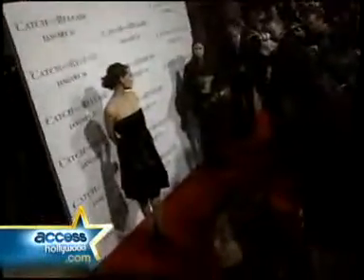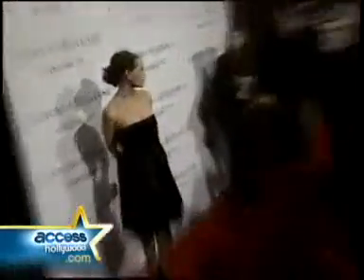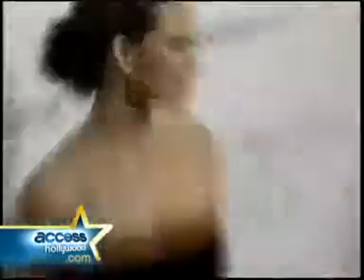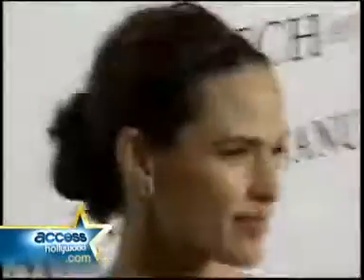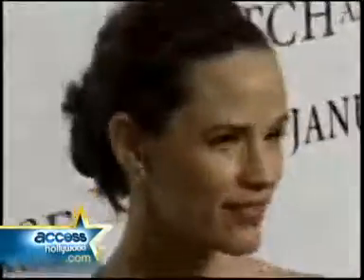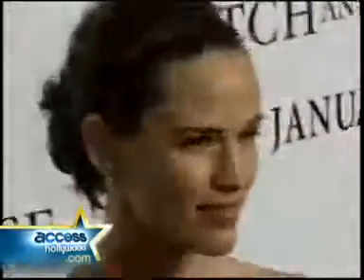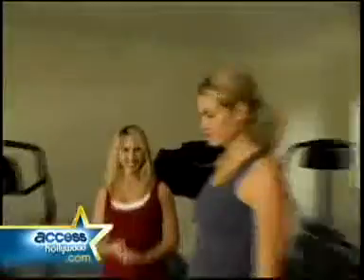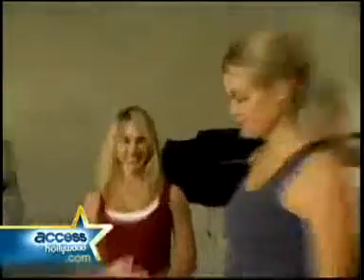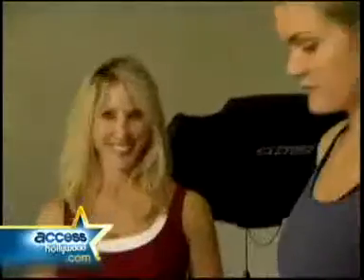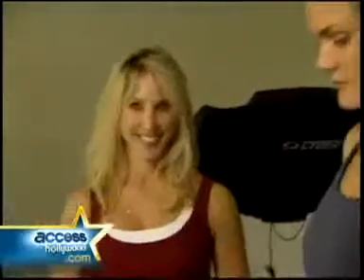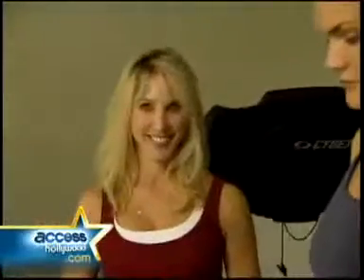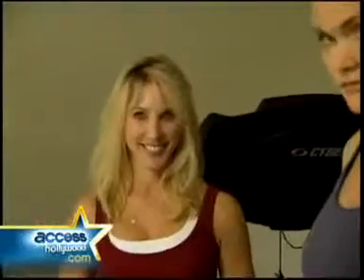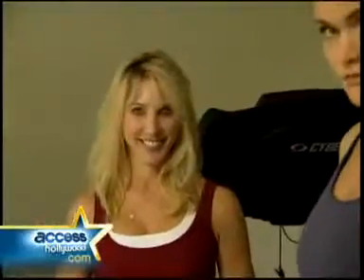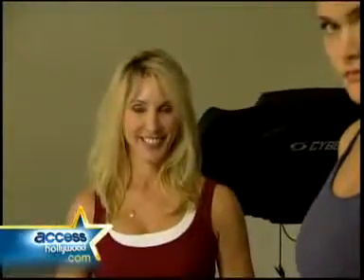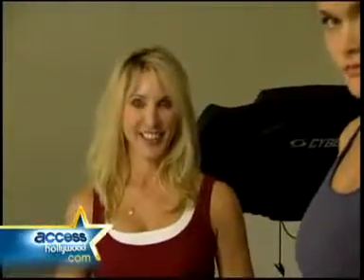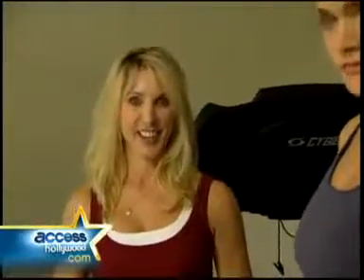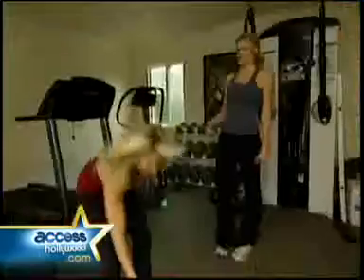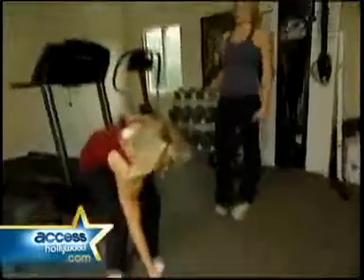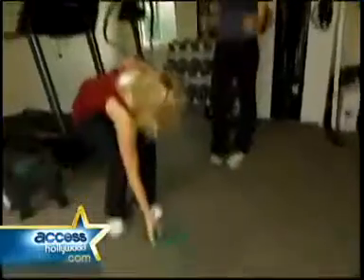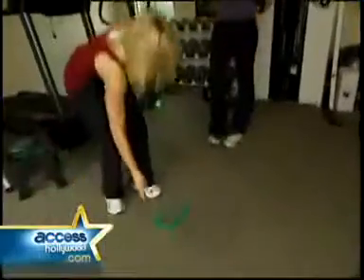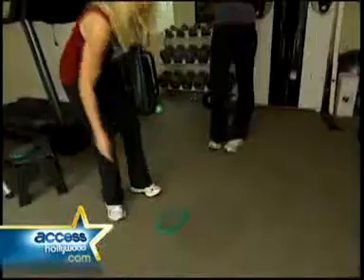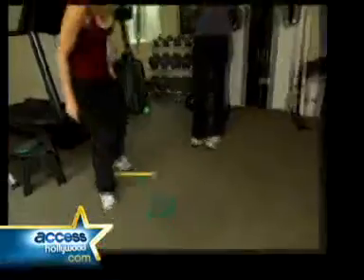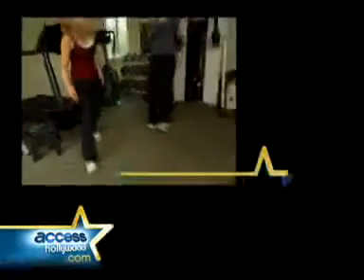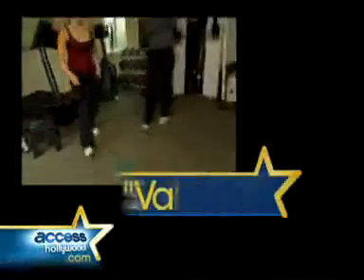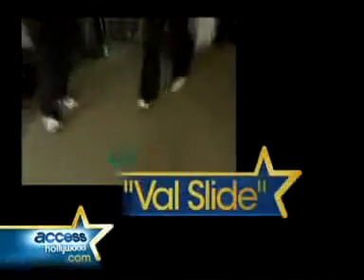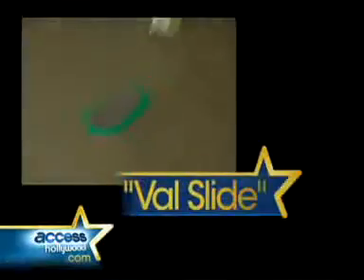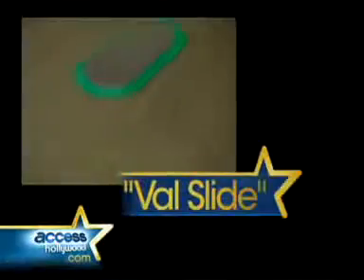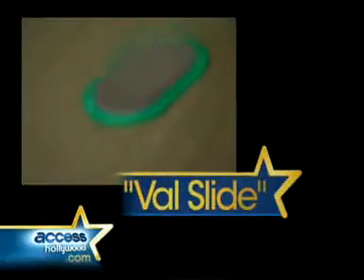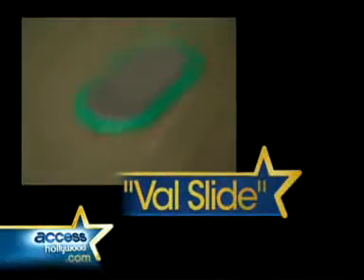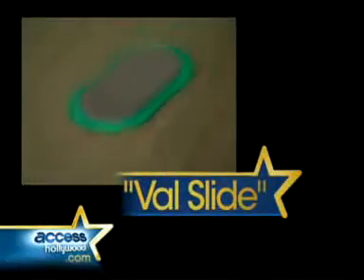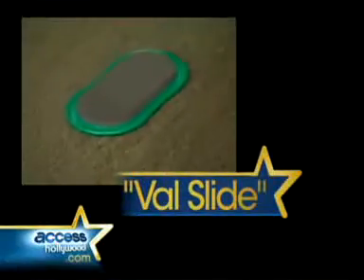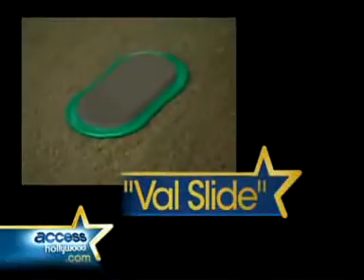And her trainer, Valerie Waters, is unleashing the secret fat-blasting weapon: the Valslide.